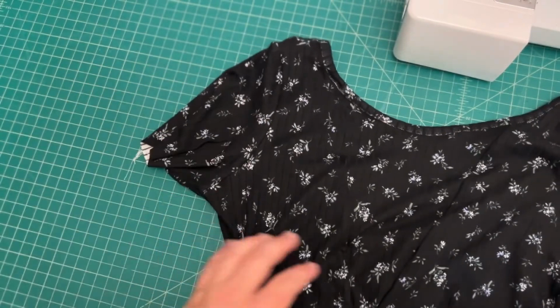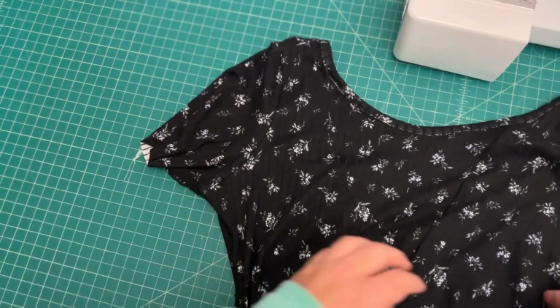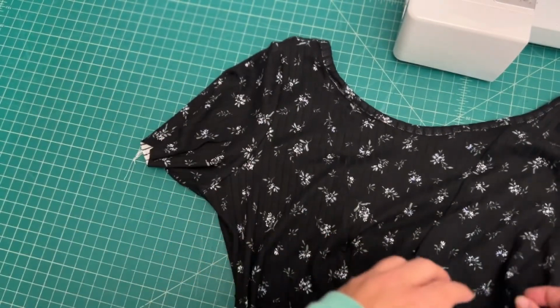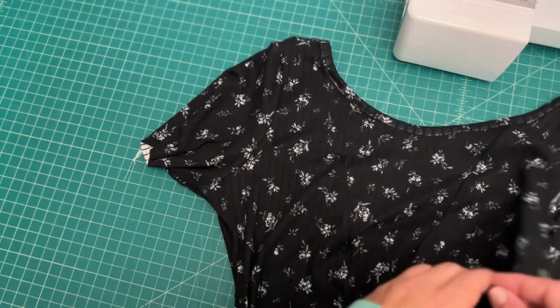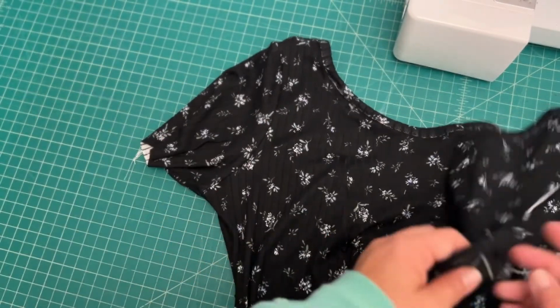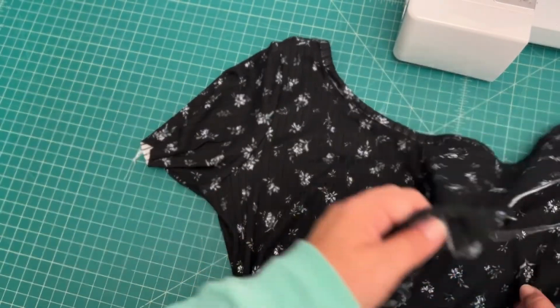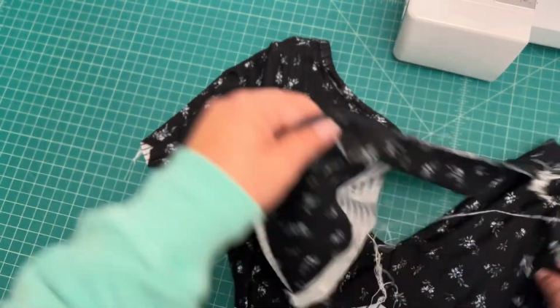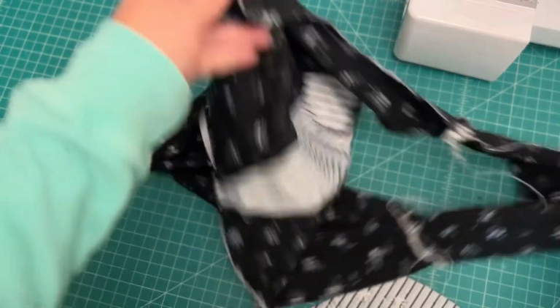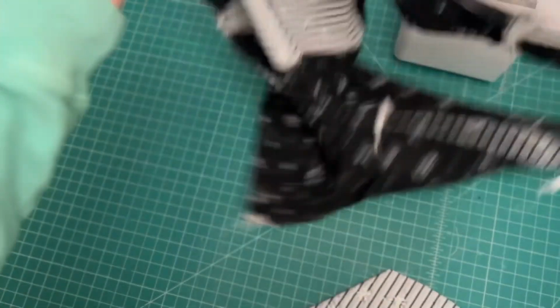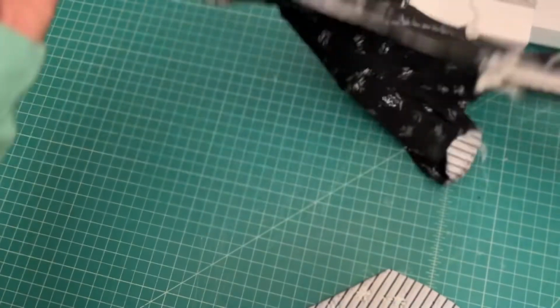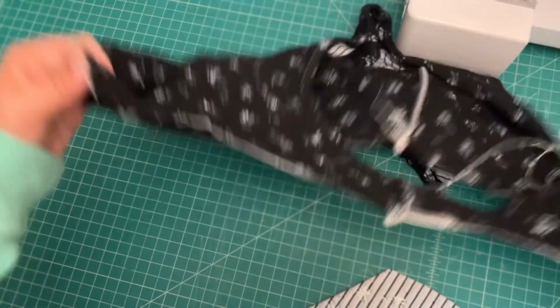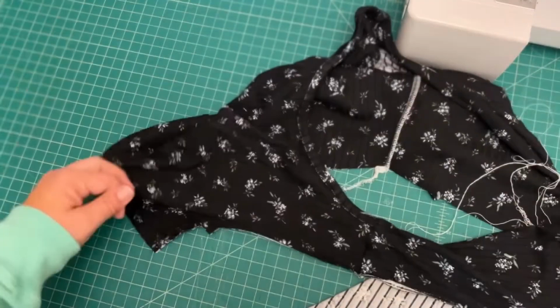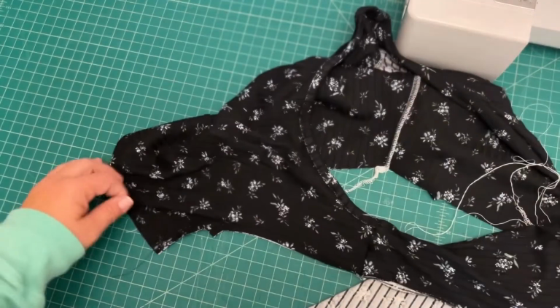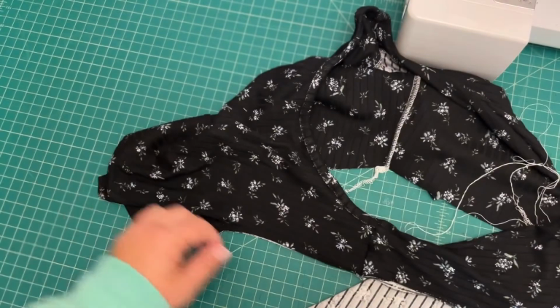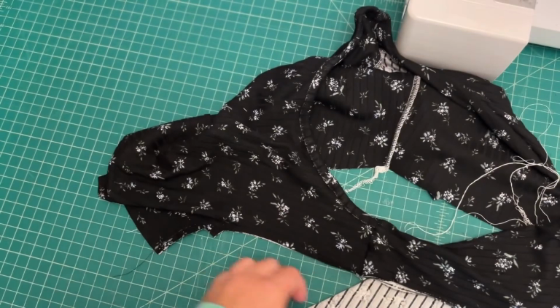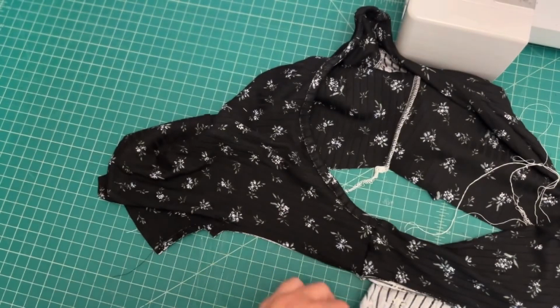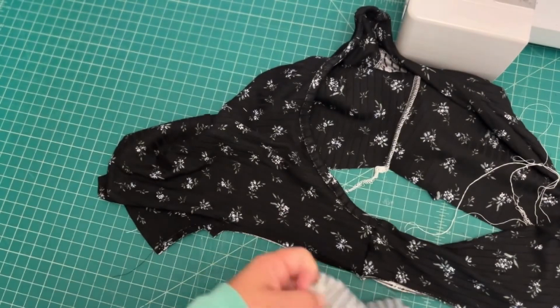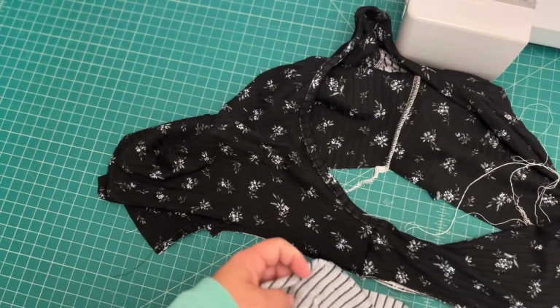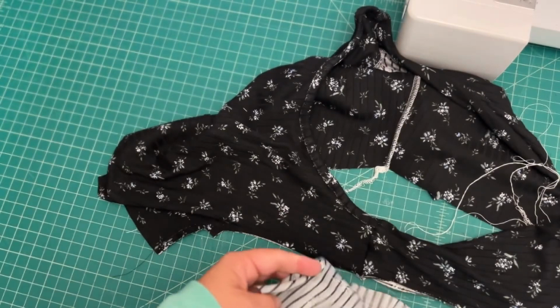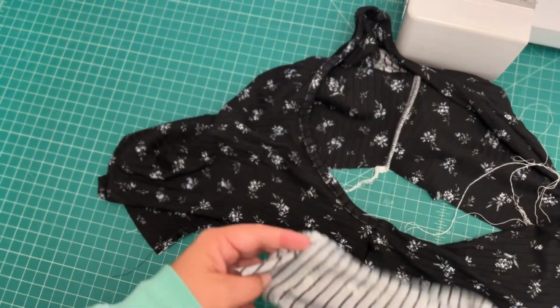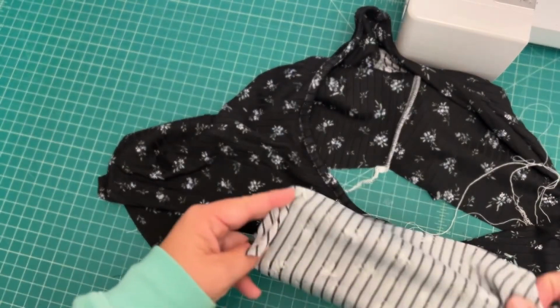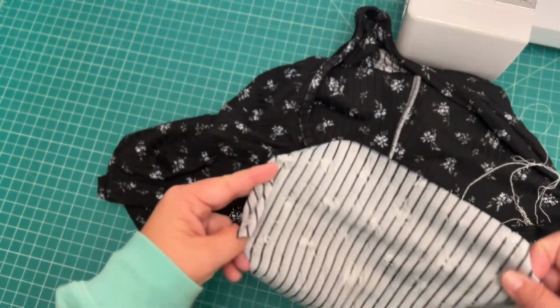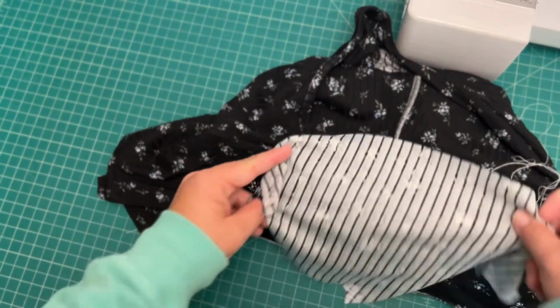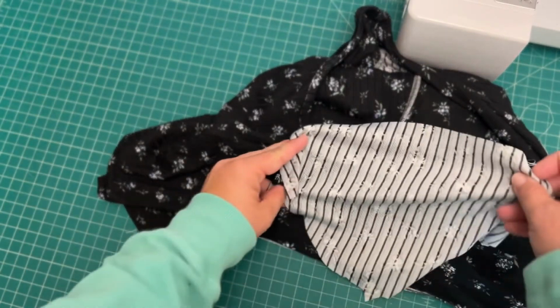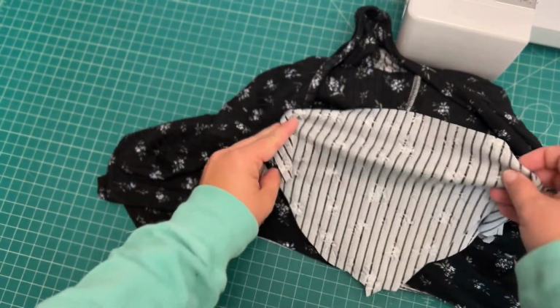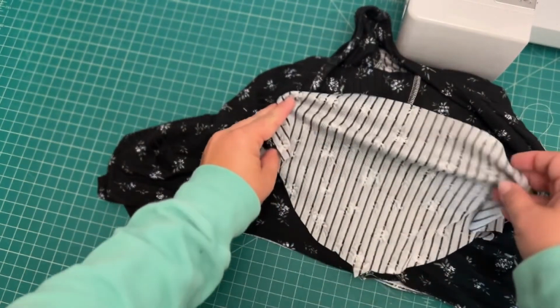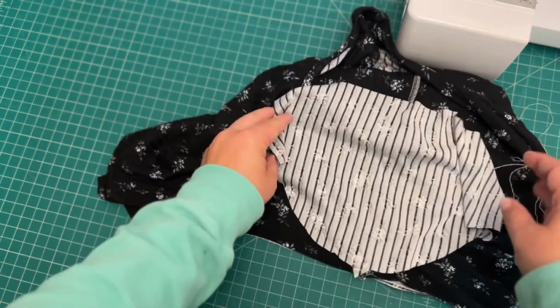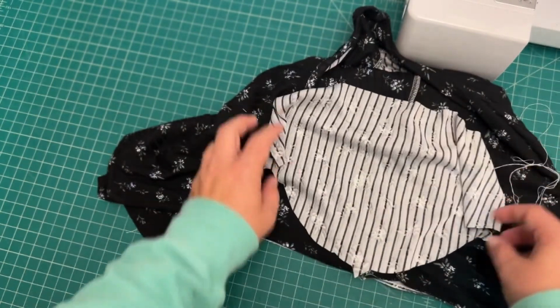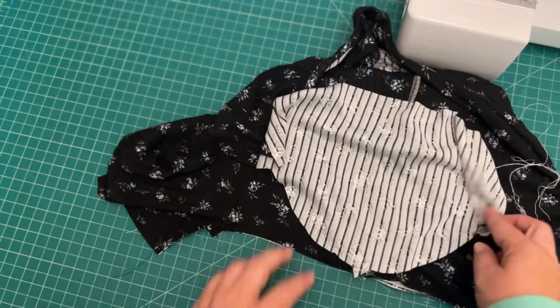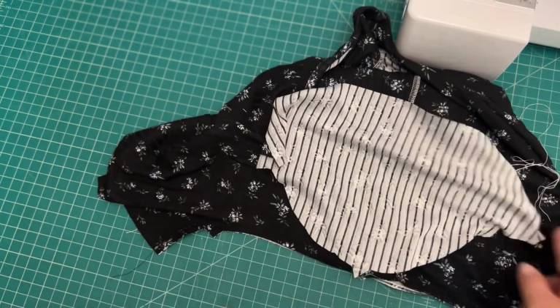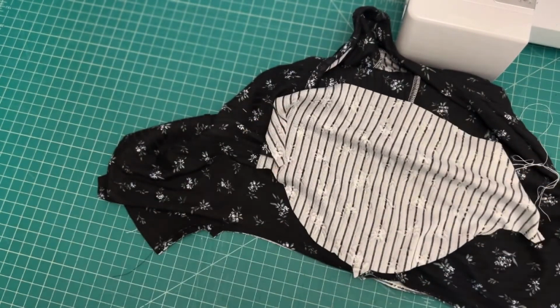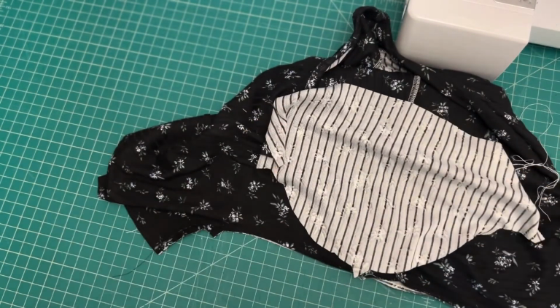I'm just turning my bodice right side out and then I'm going to attach the second sleeve on the opposite side.